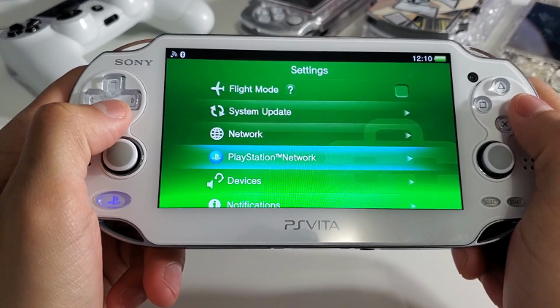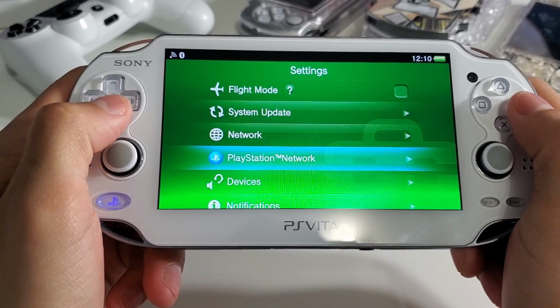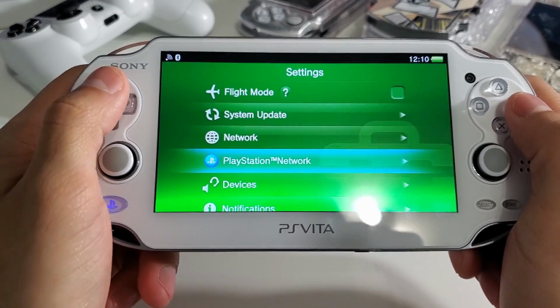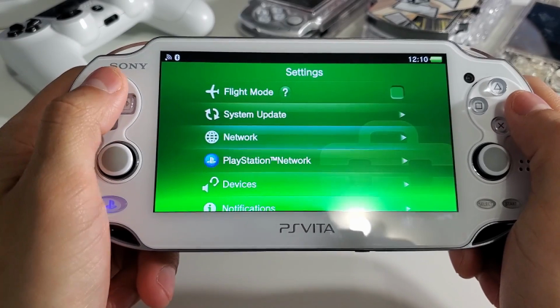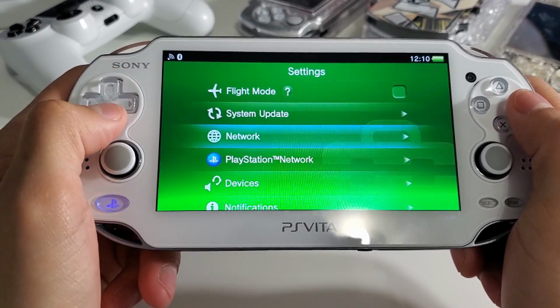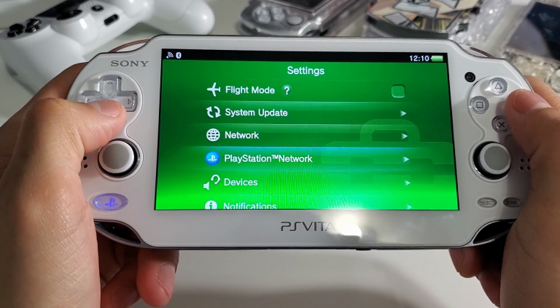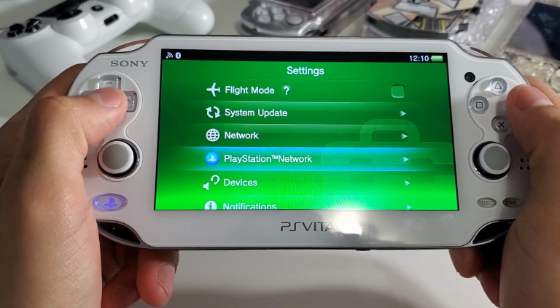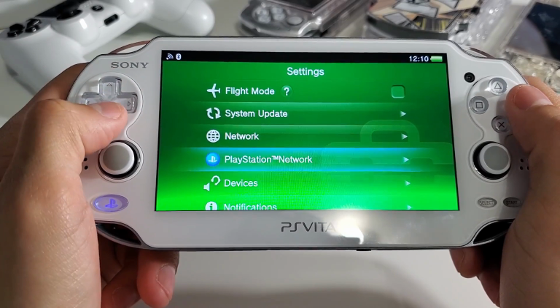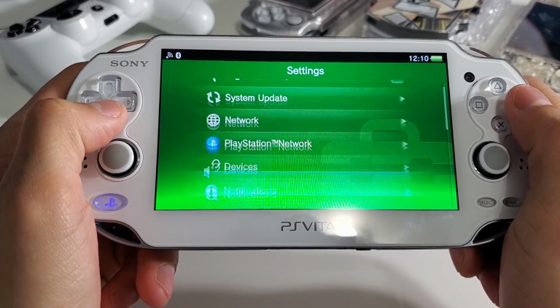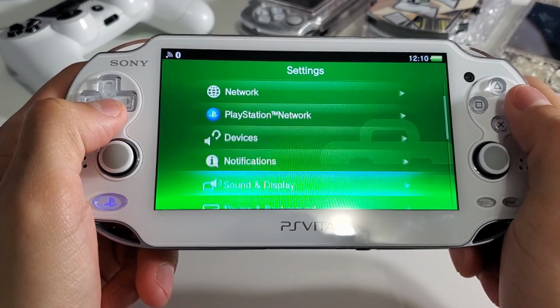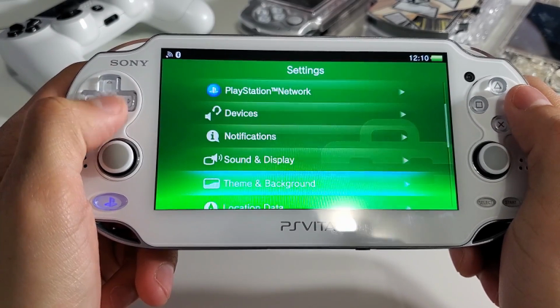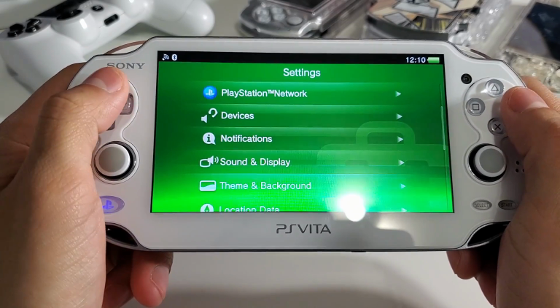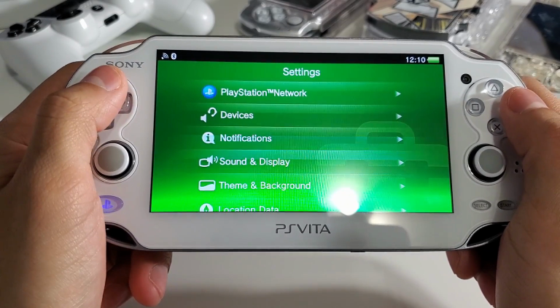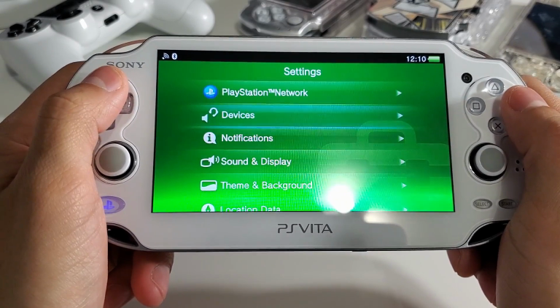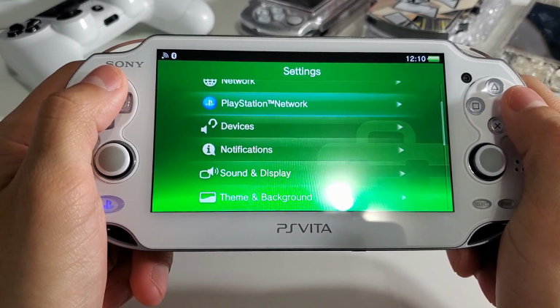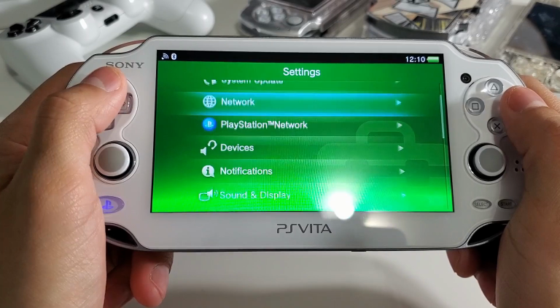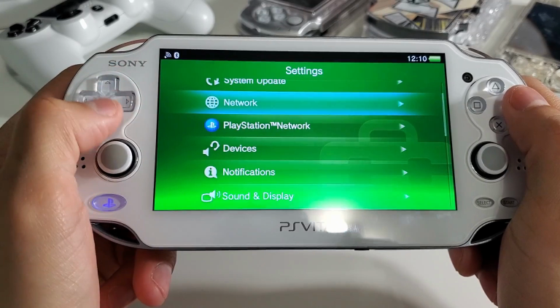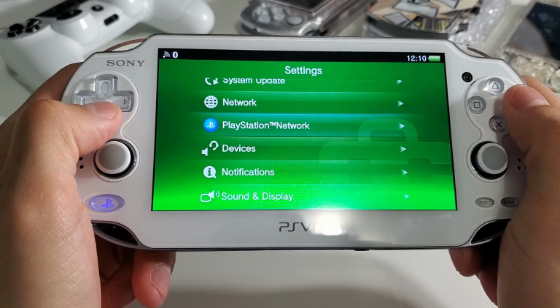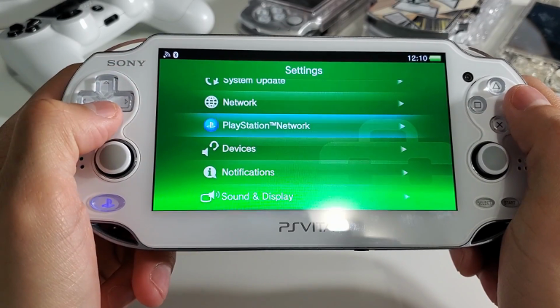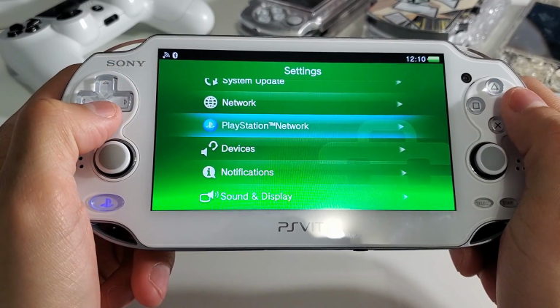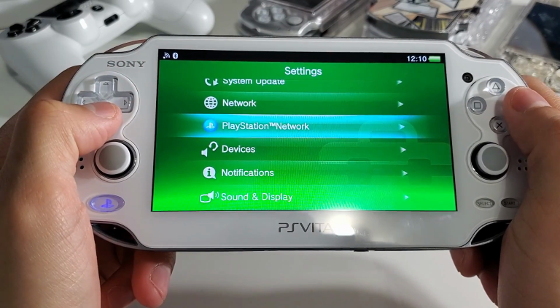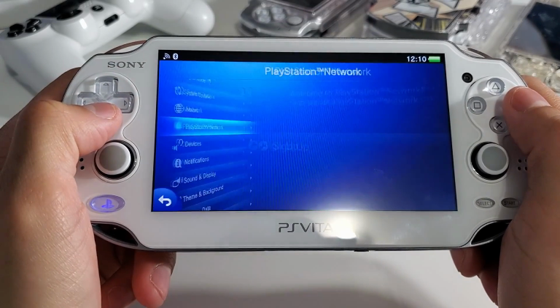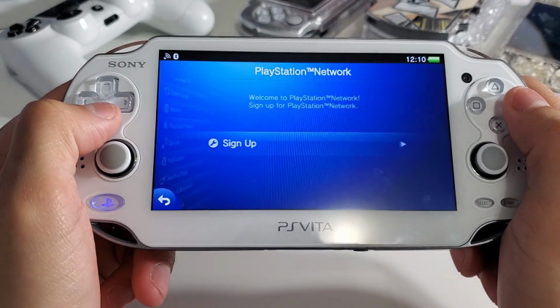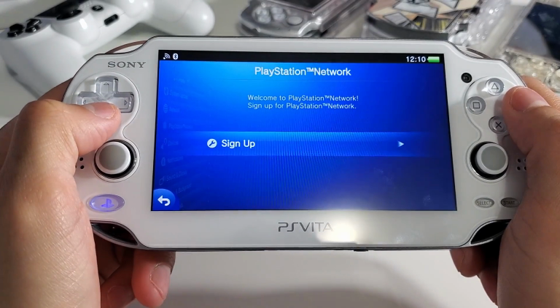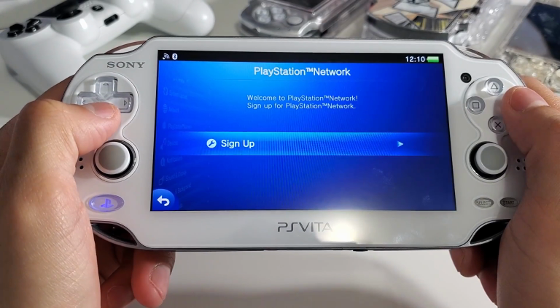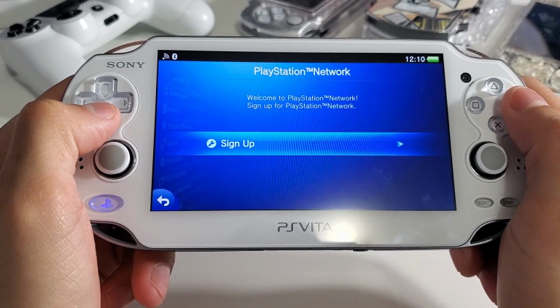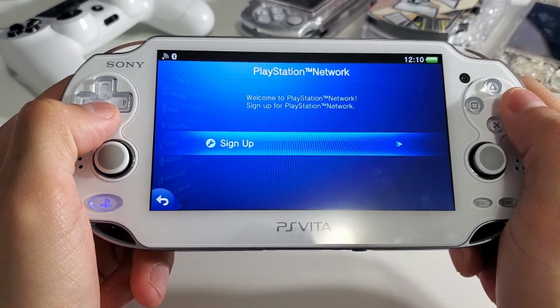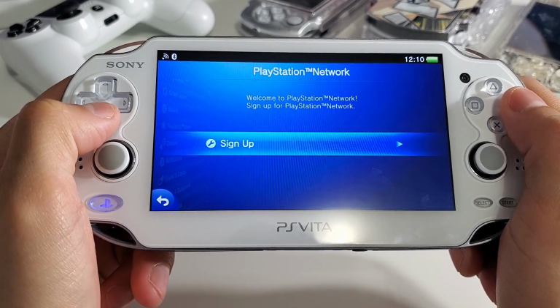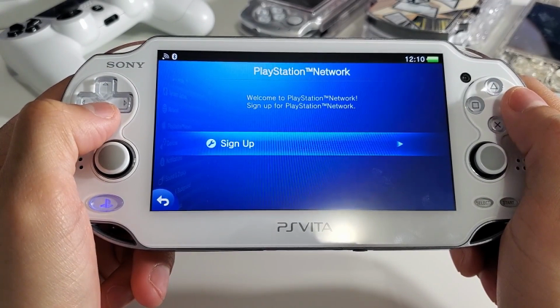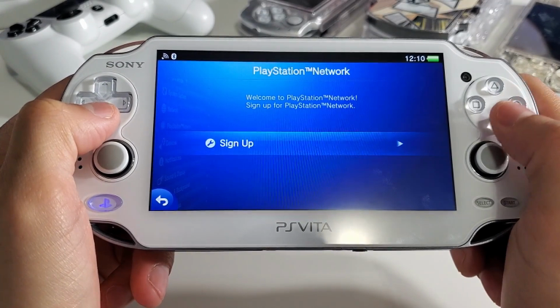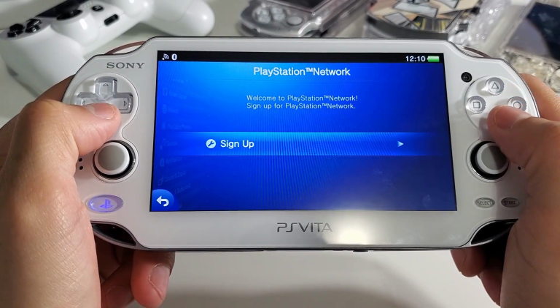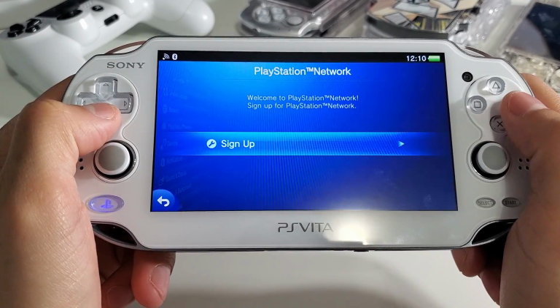Next up we want to set up our PlayStation Network account to avoid any issues while installing the application later on.